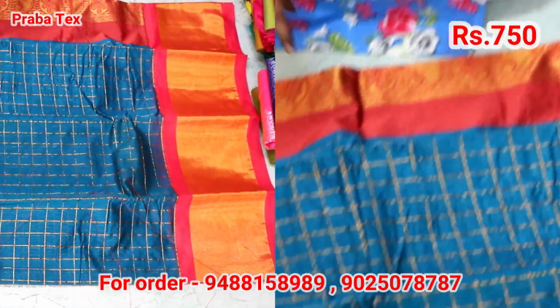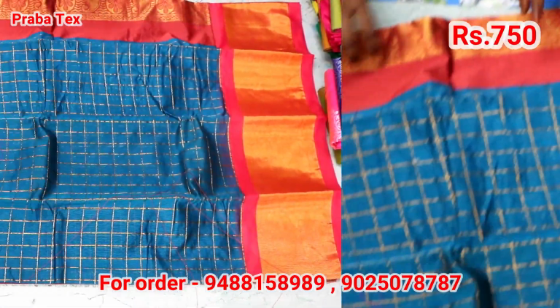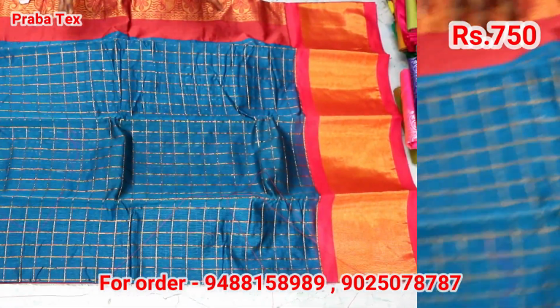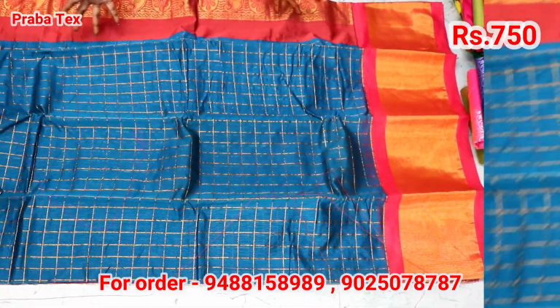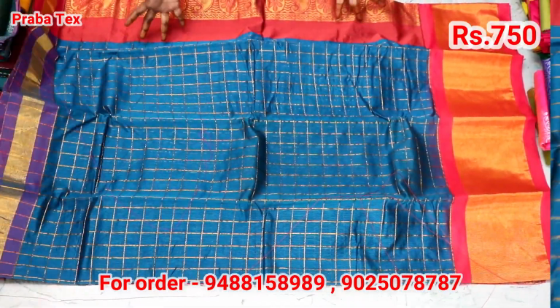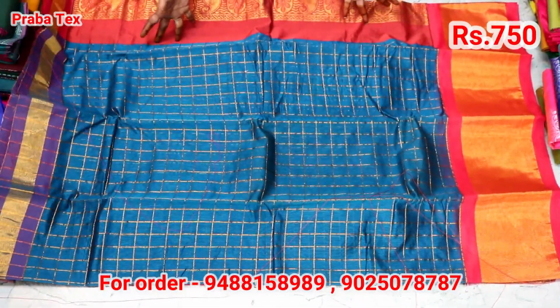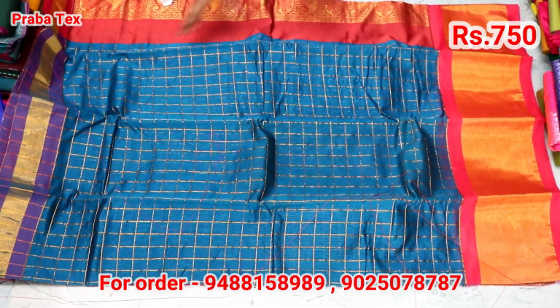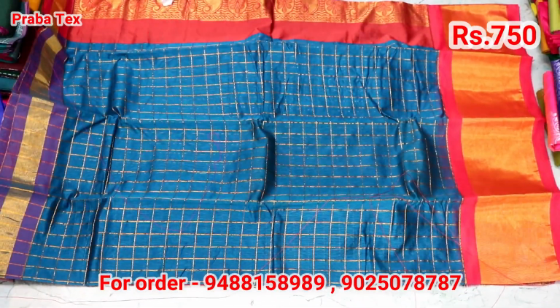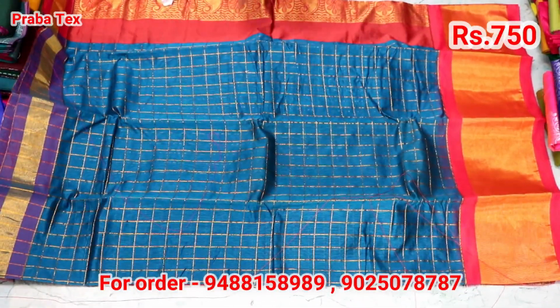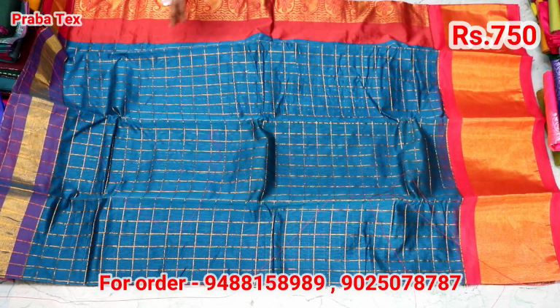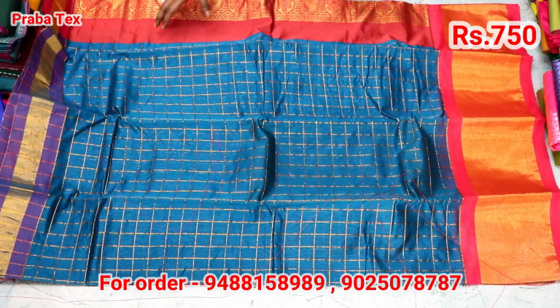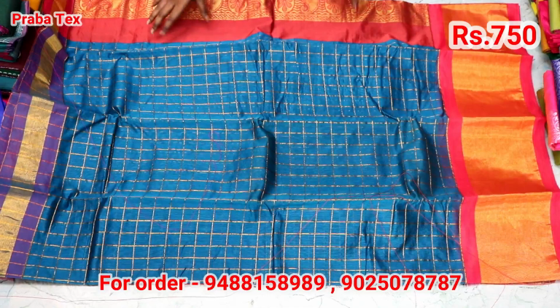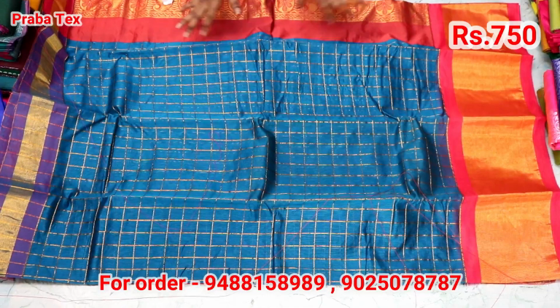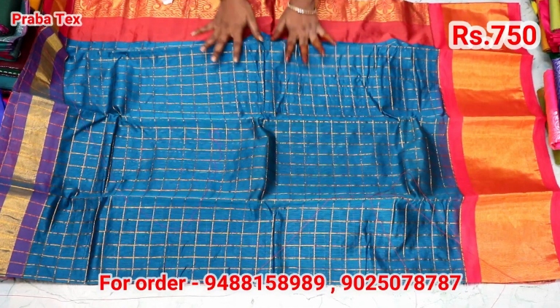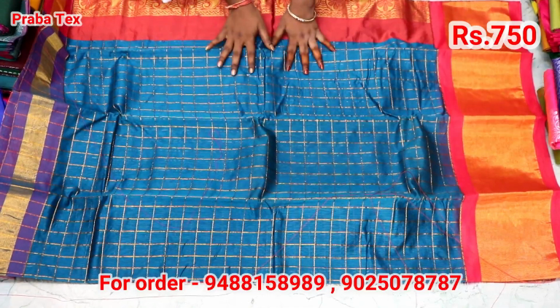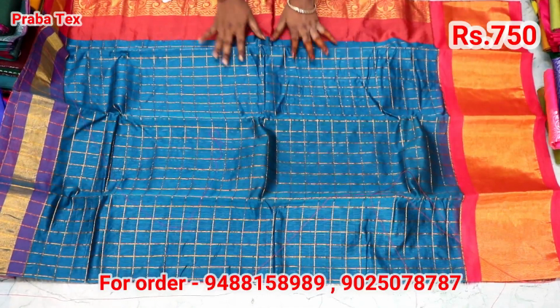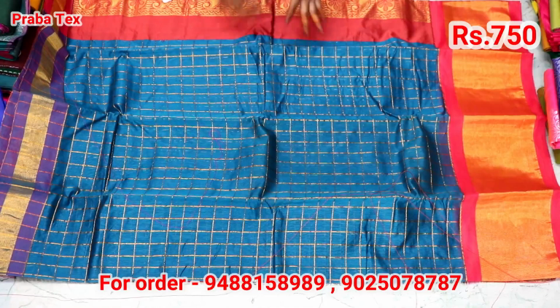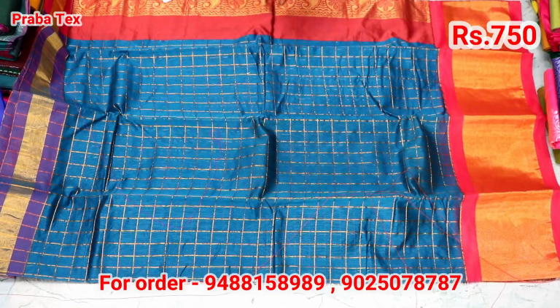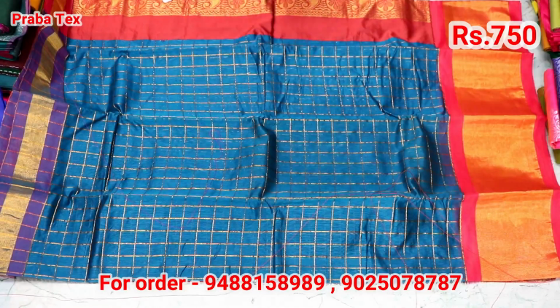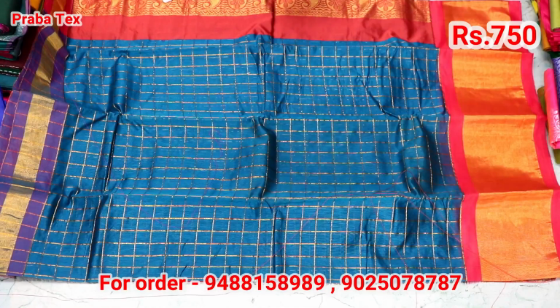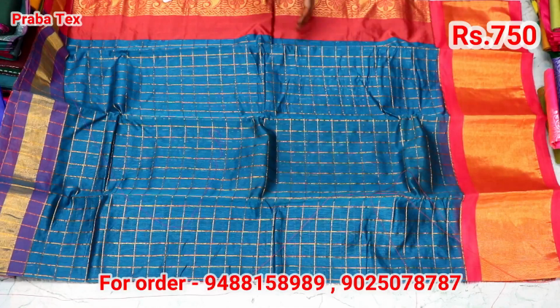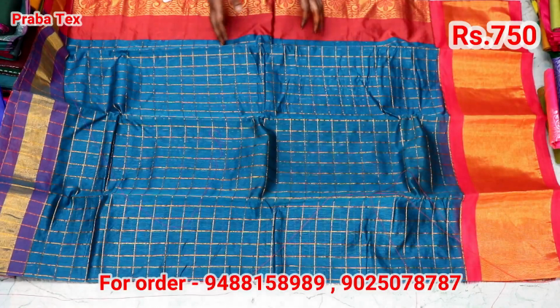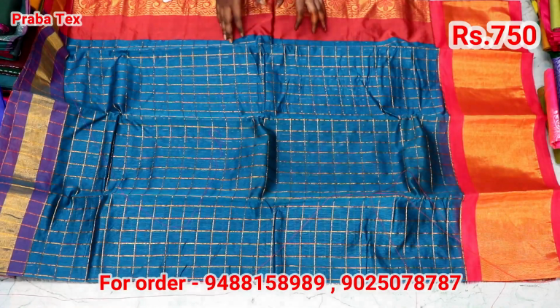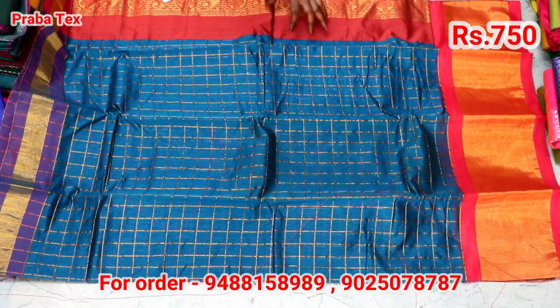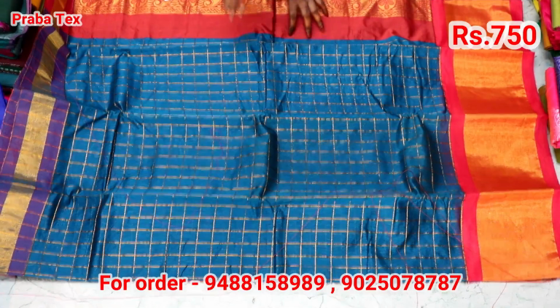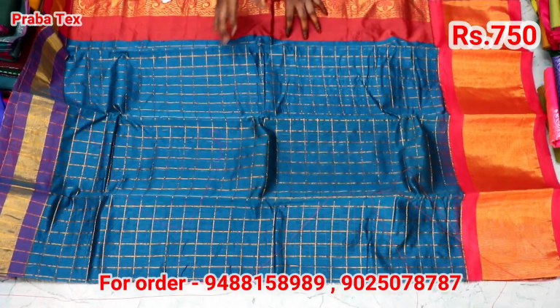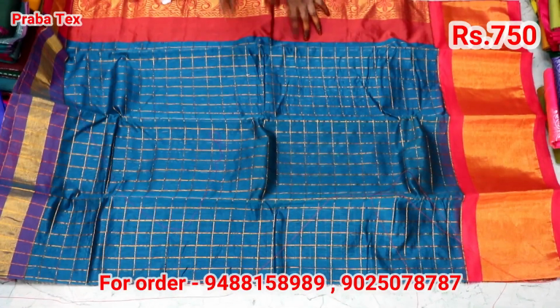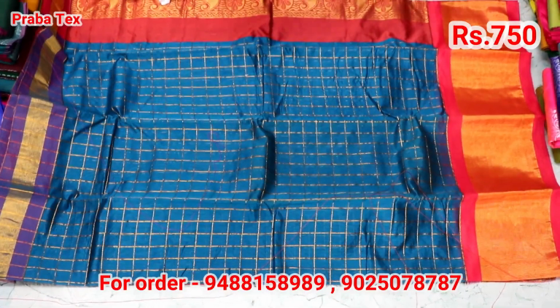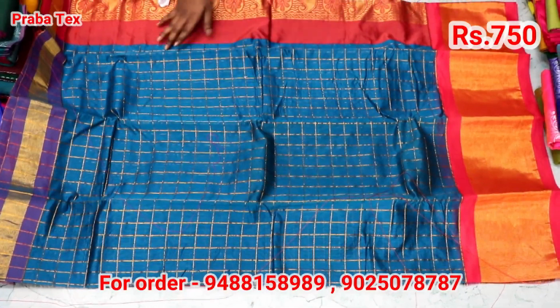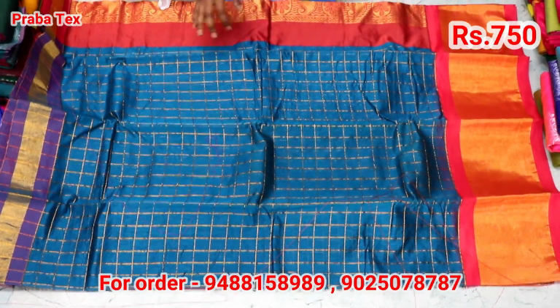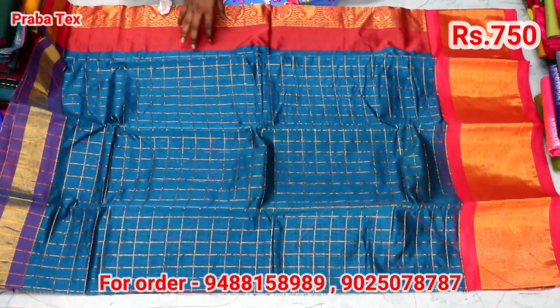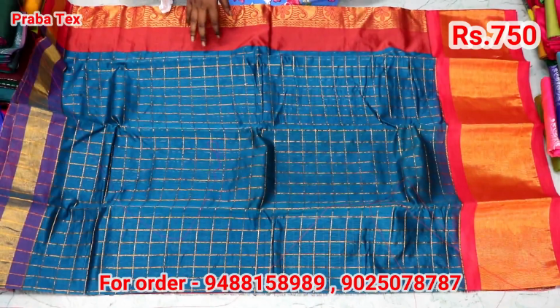This is the price. It is $750. We will see the saree at $700.